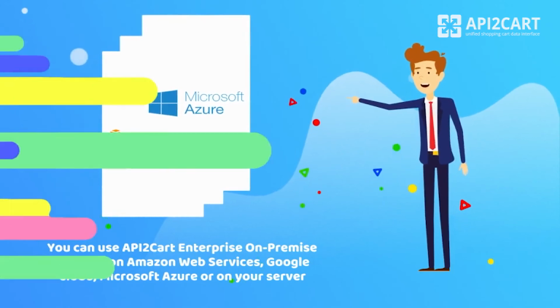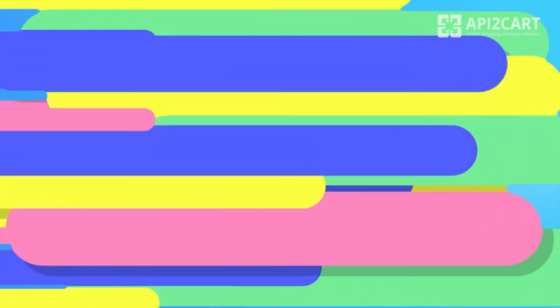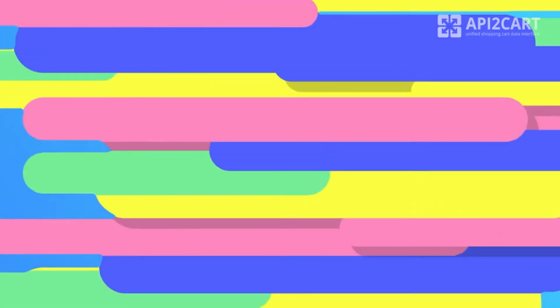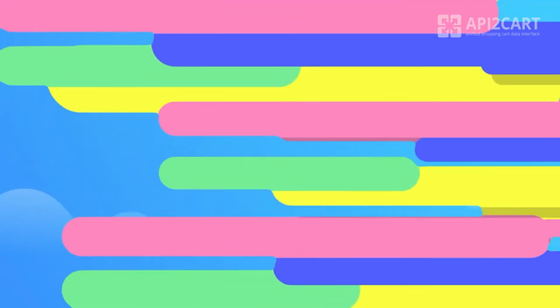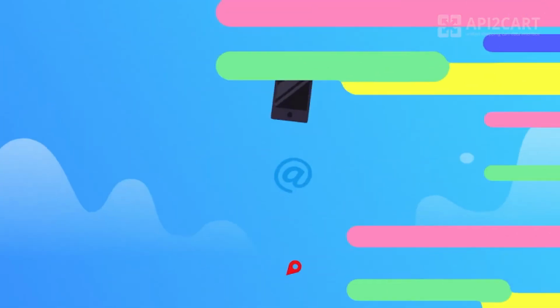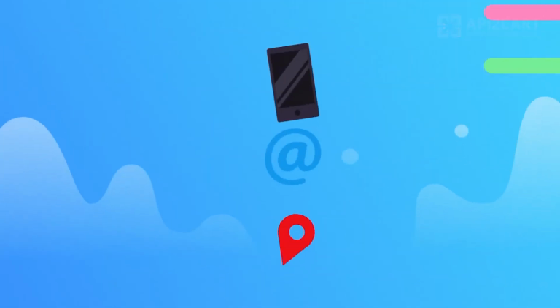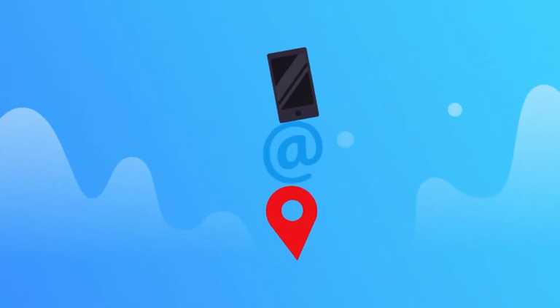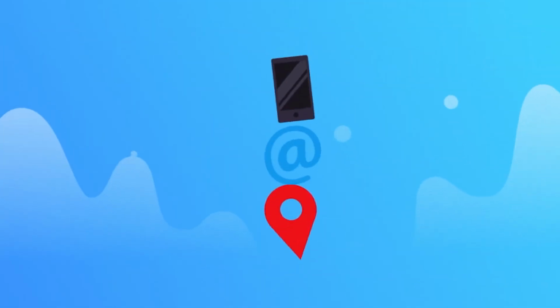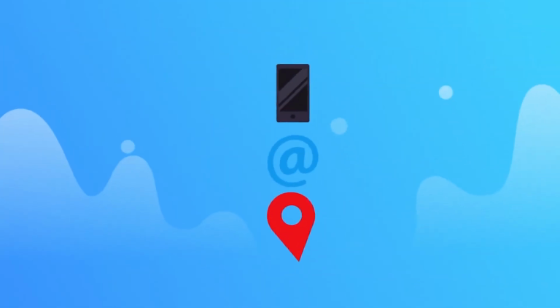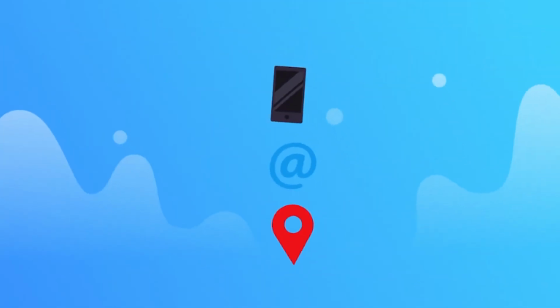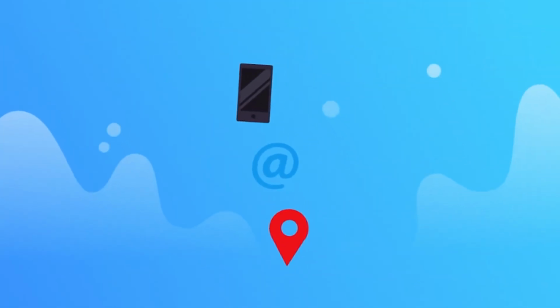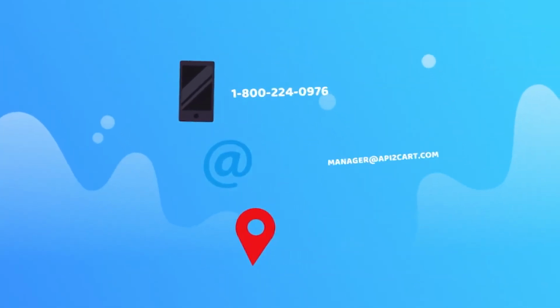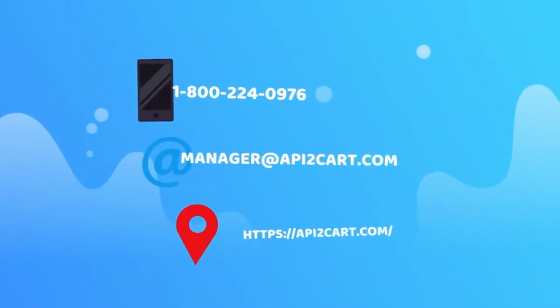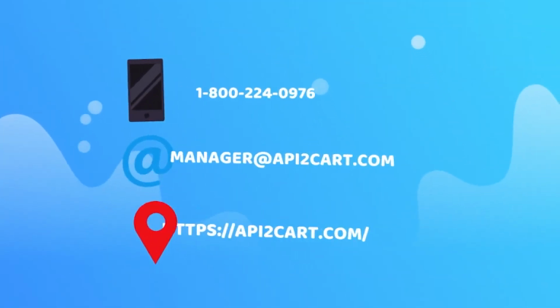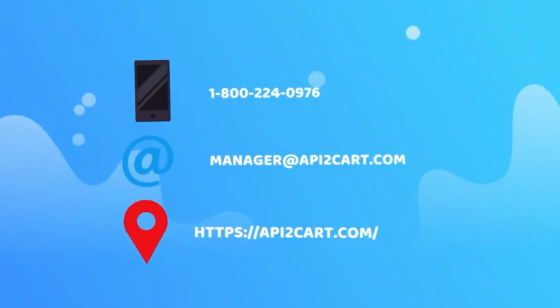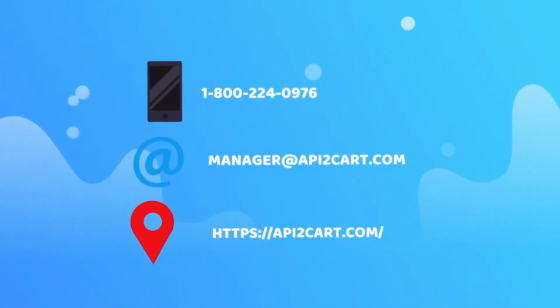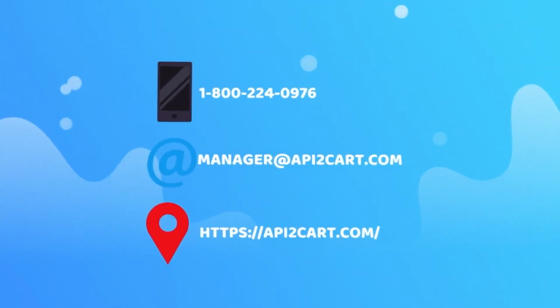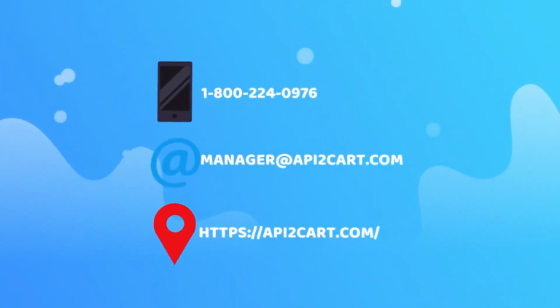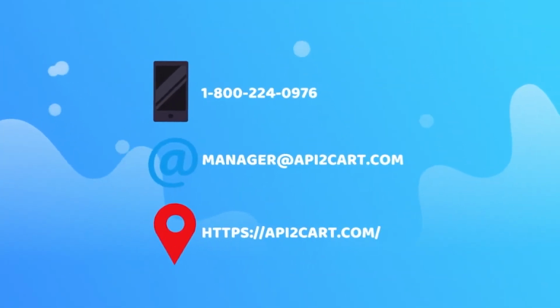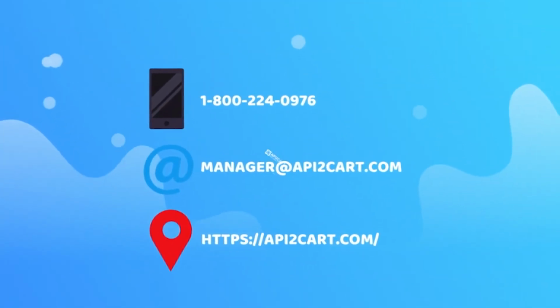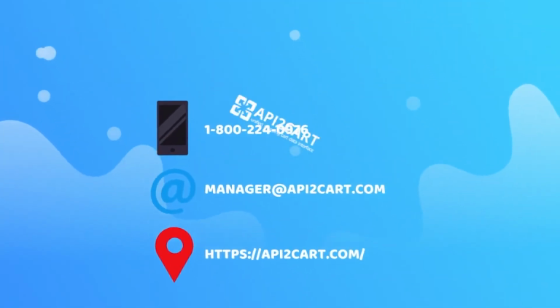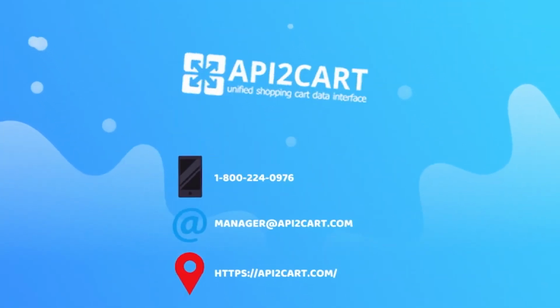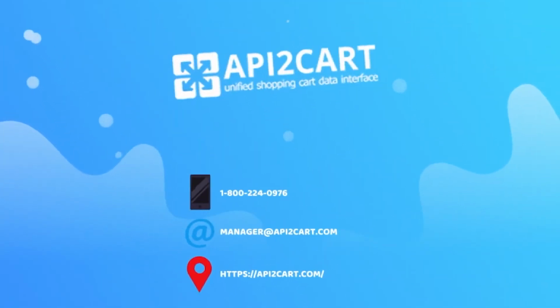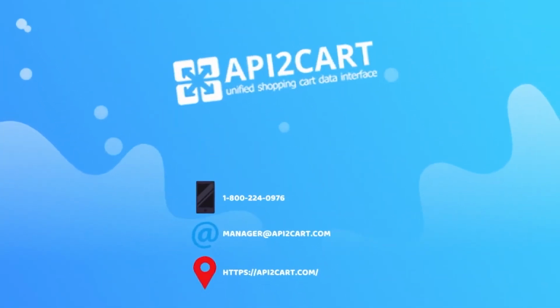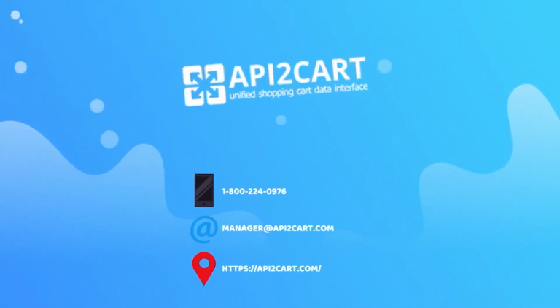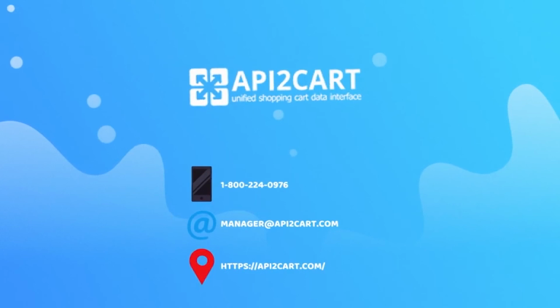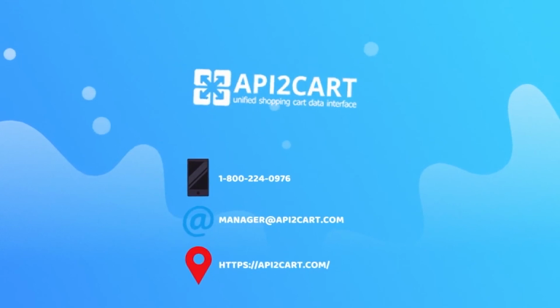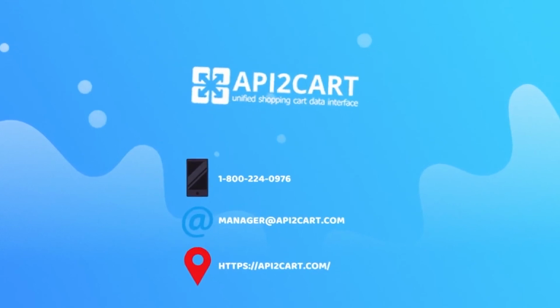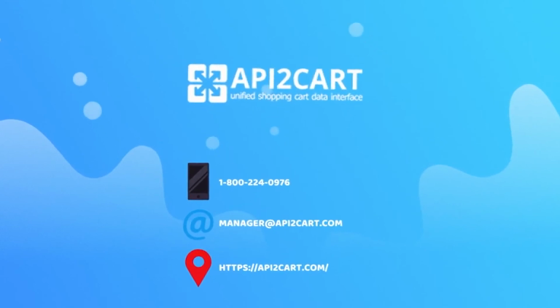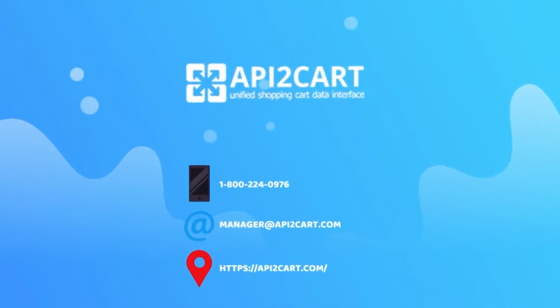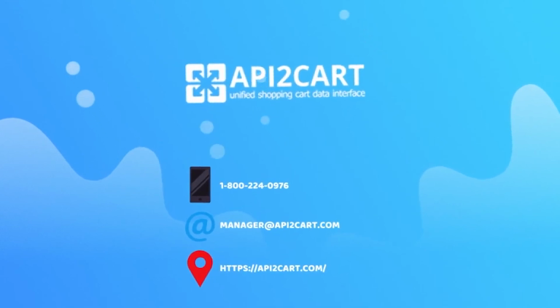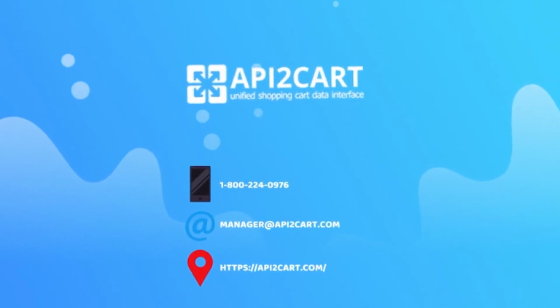Contact our manager and try API2Cart Enterprise On-Premise Solution for 30 days for free, now.